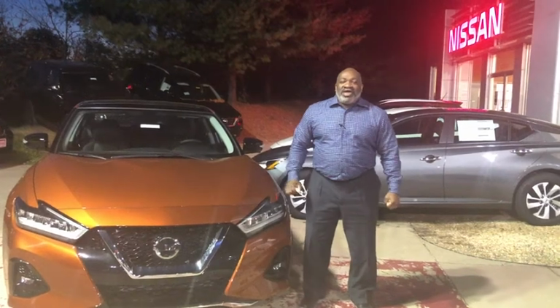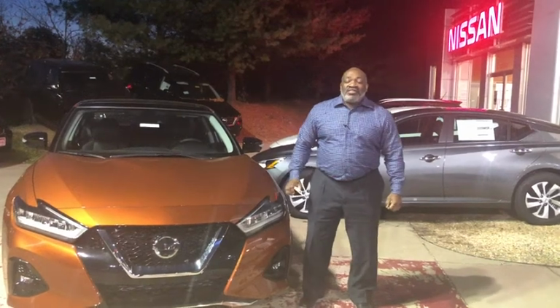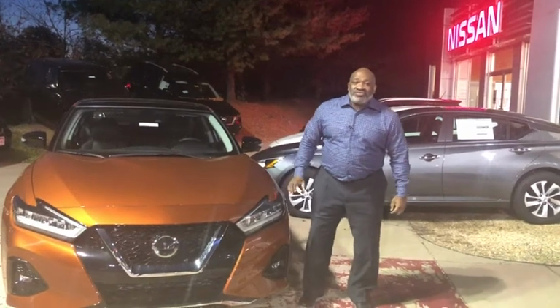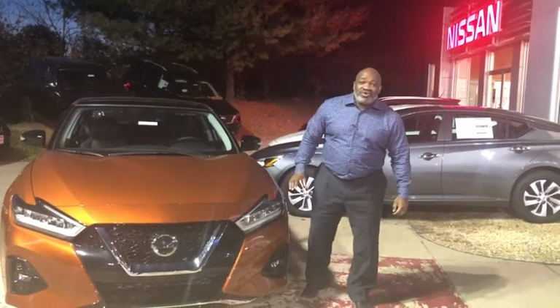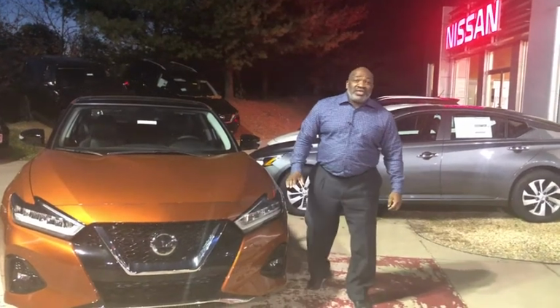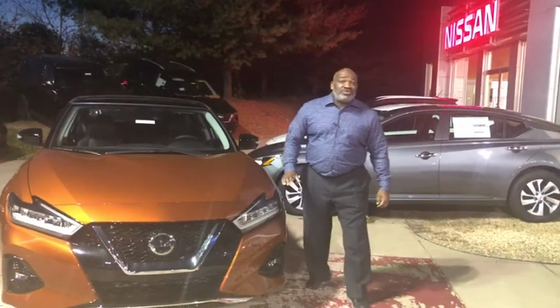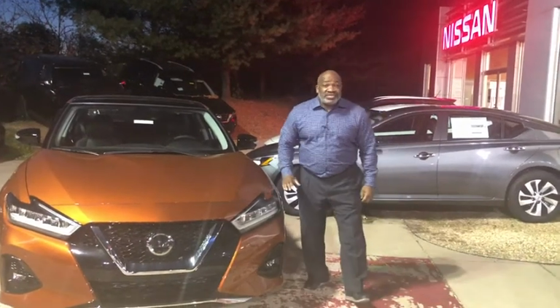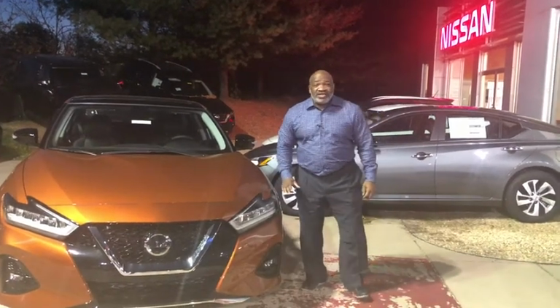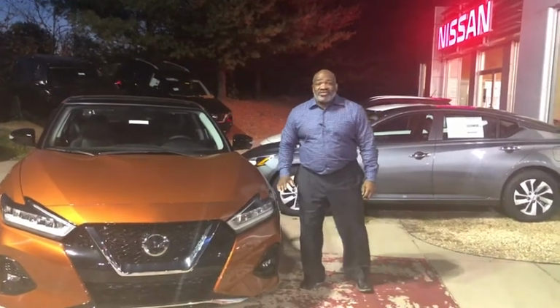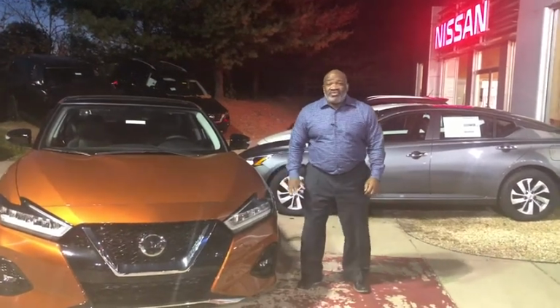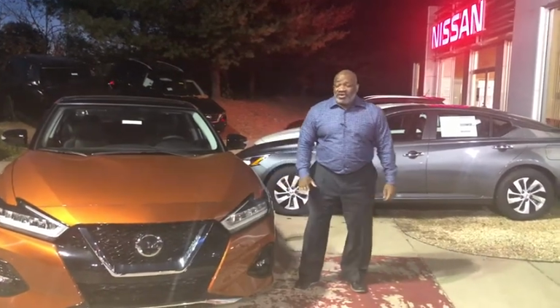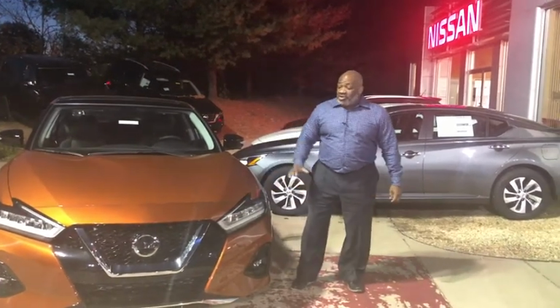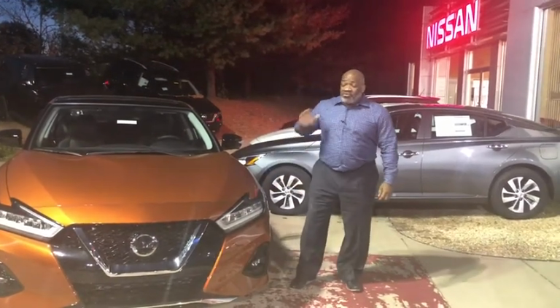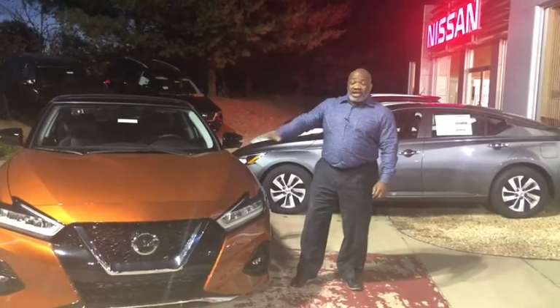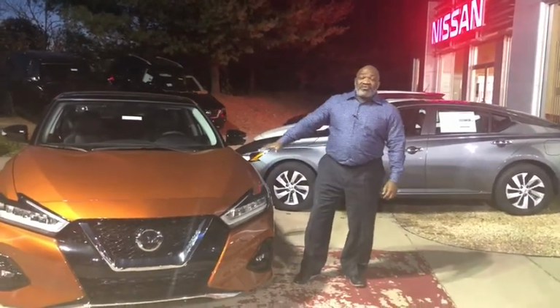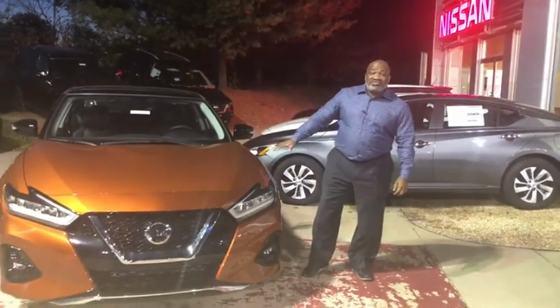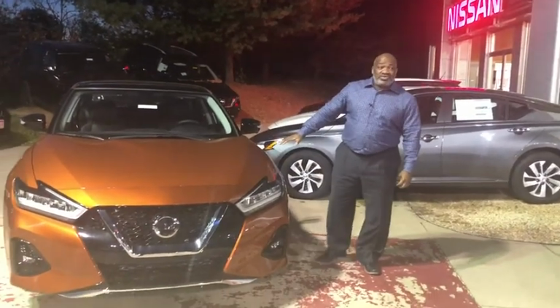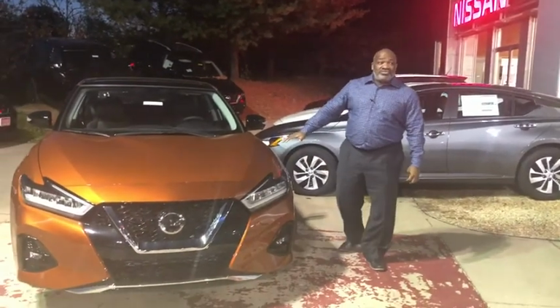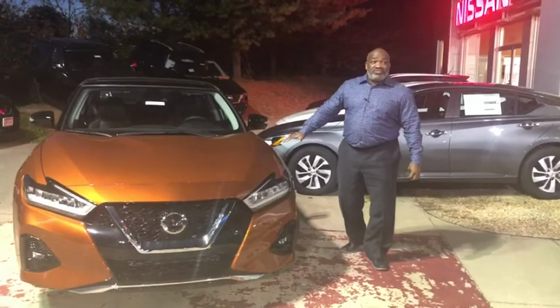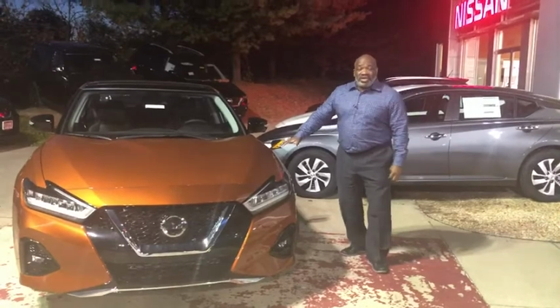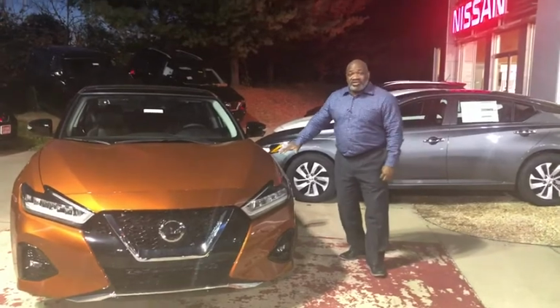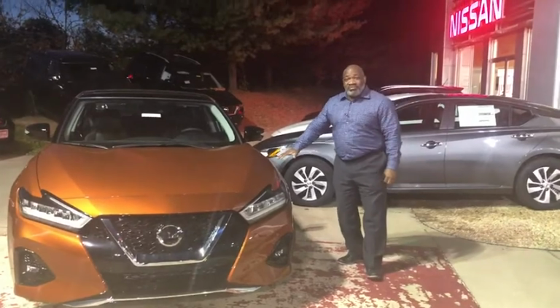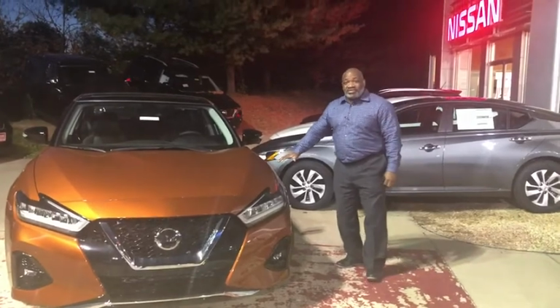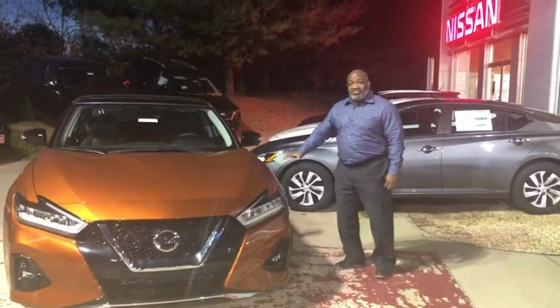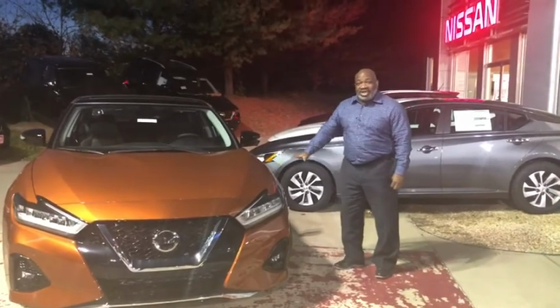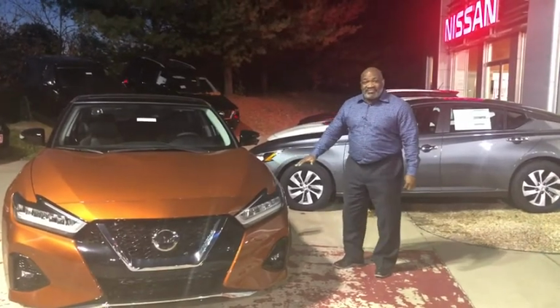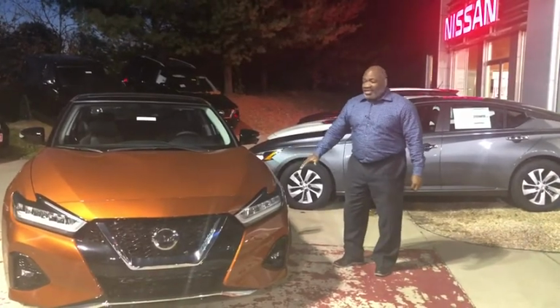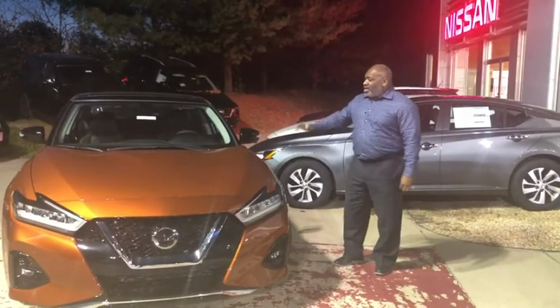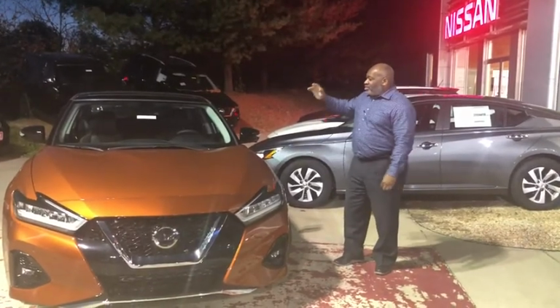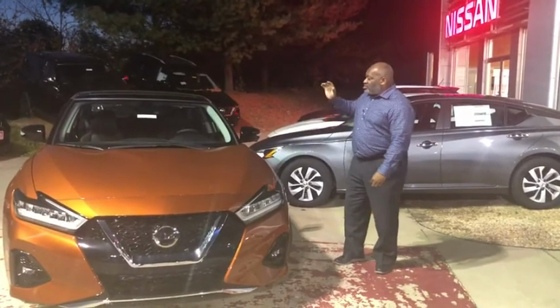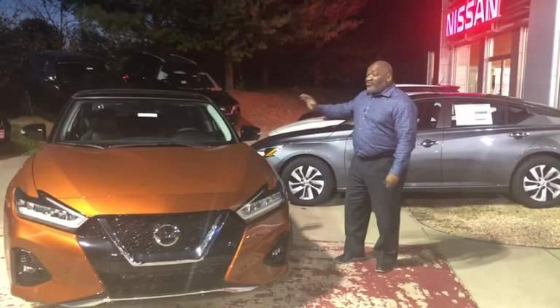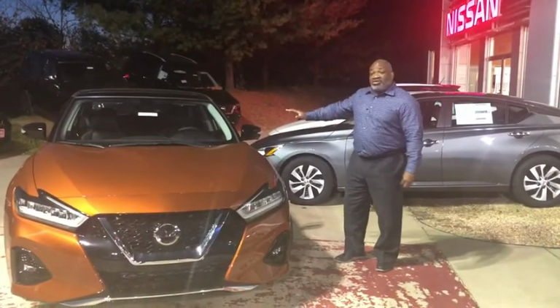Hello folks, welcome to Antwerp Nissan Clarksville, Maryland. Right here we have a 2020 brand new Maxima Platinum. This is fully loaded.